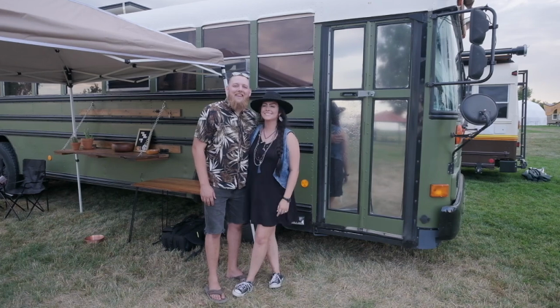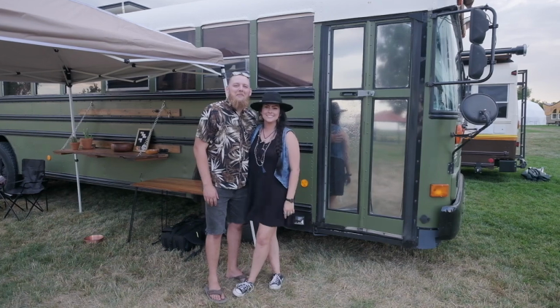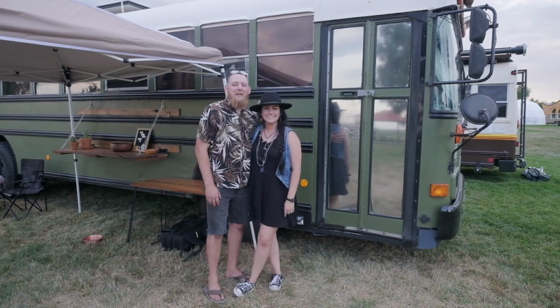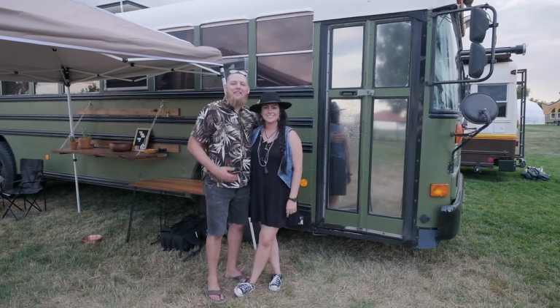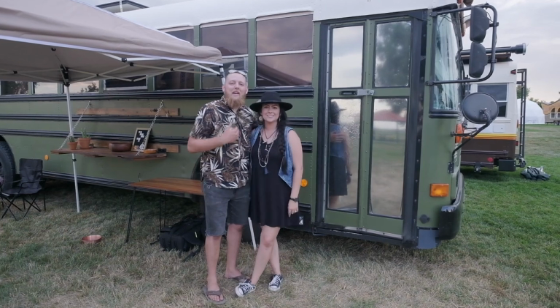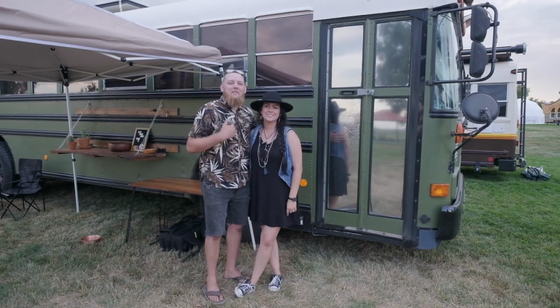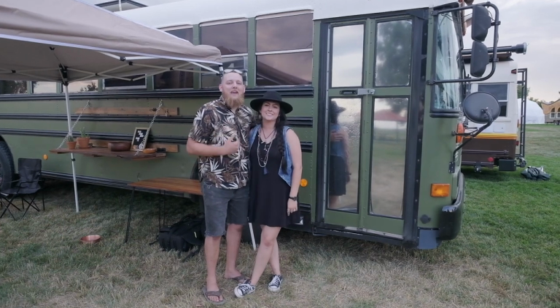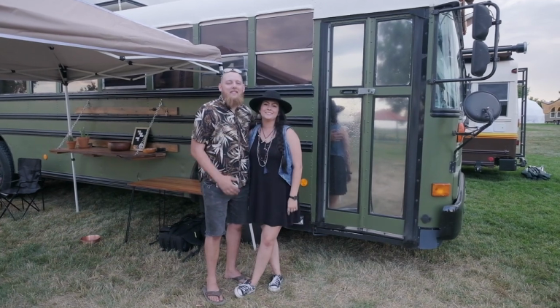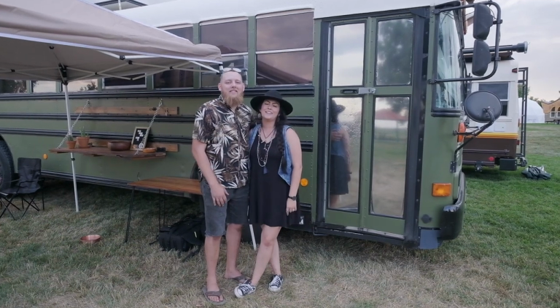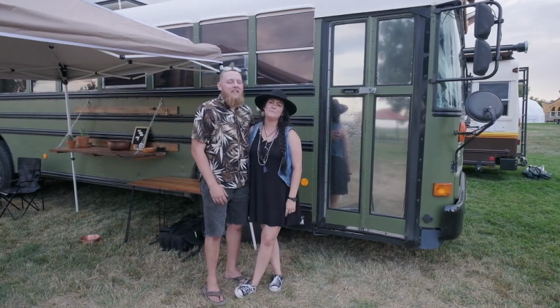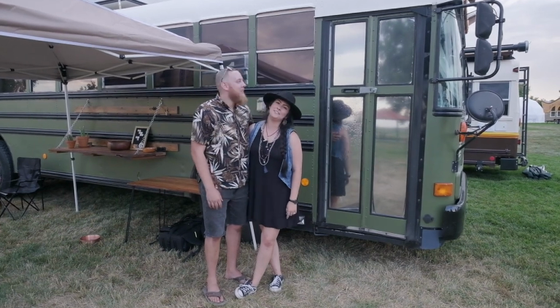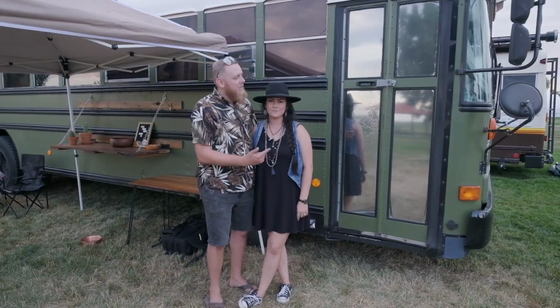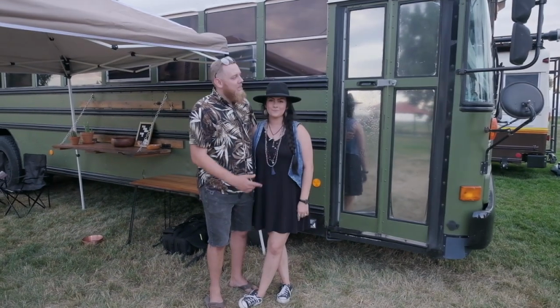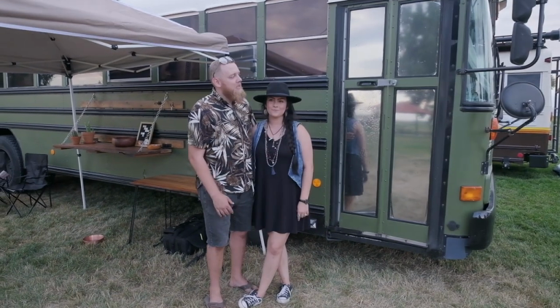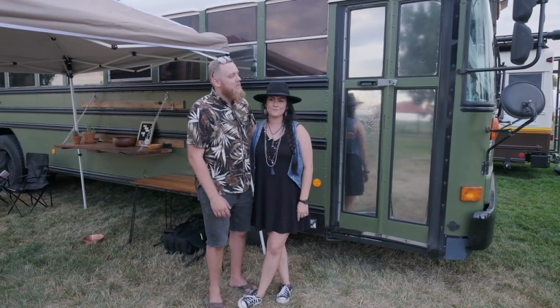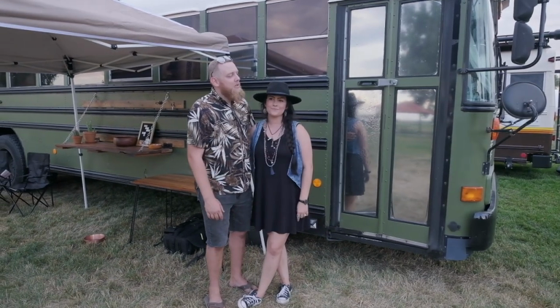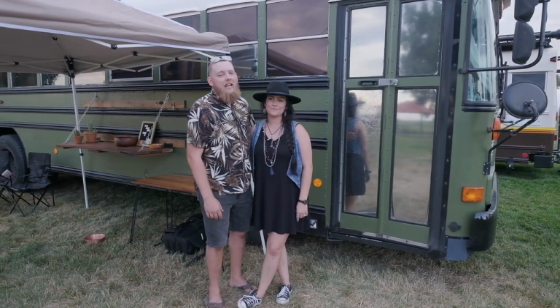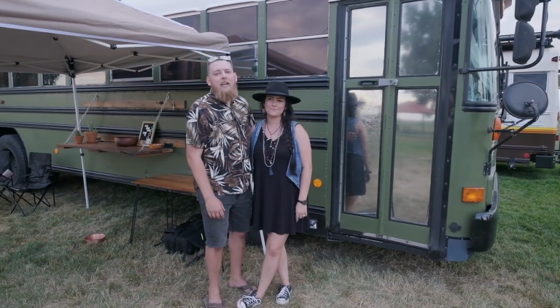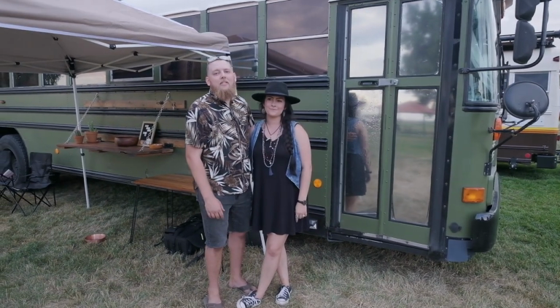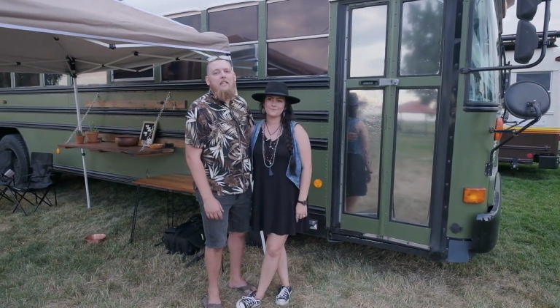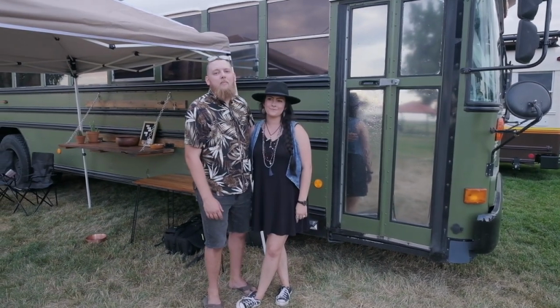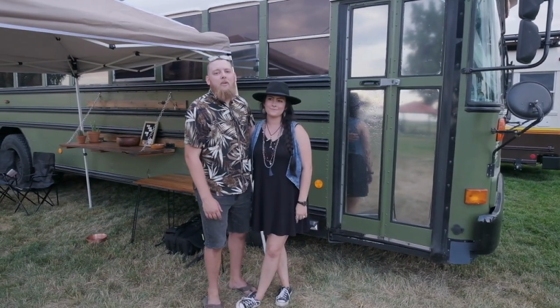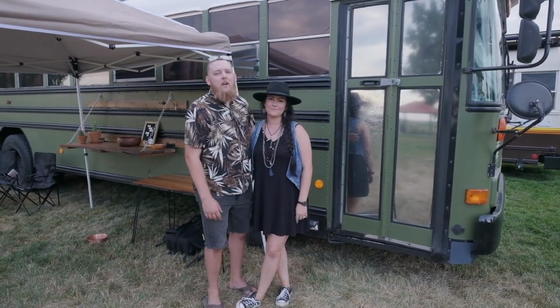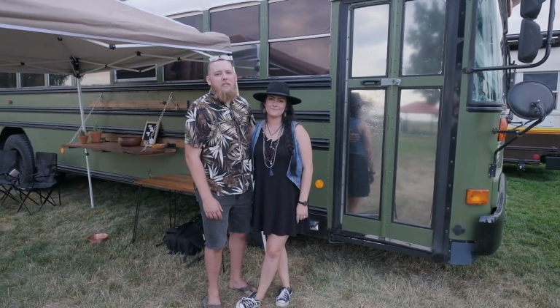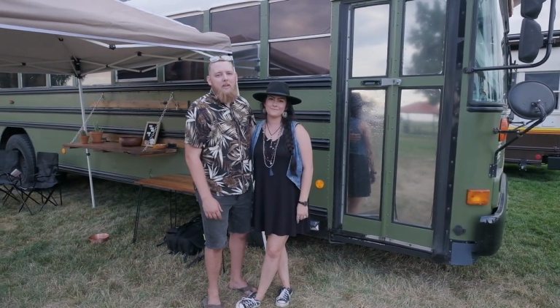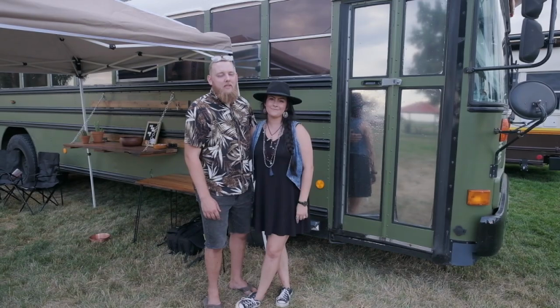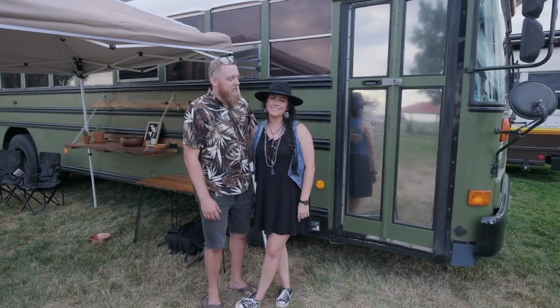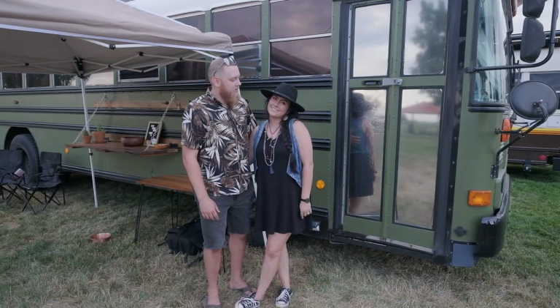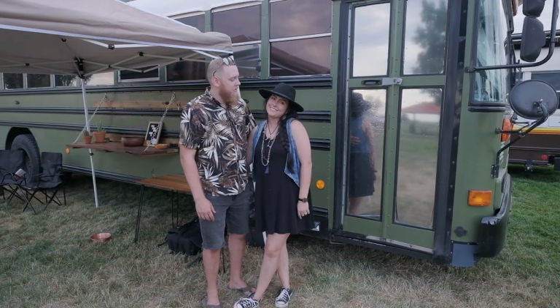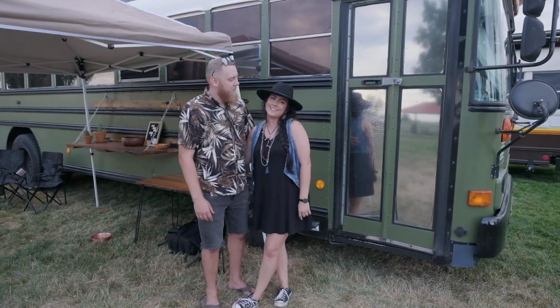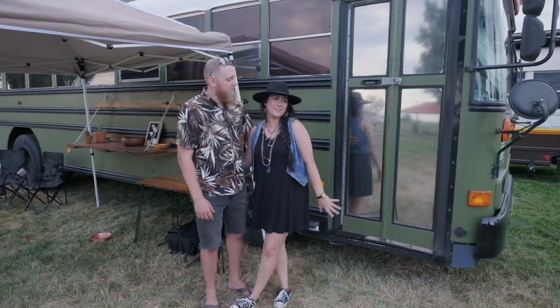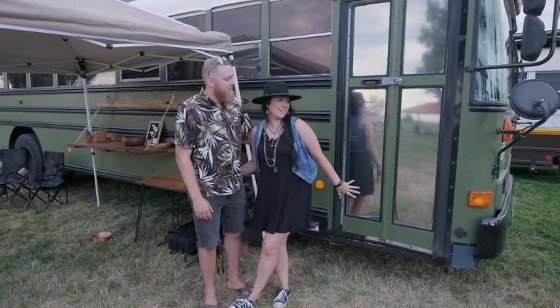Hey, what's up guys? My name is Tyler. I'm Rela. And this is our tiny house, The Broken Compass Bus on Instagram. Come on in.